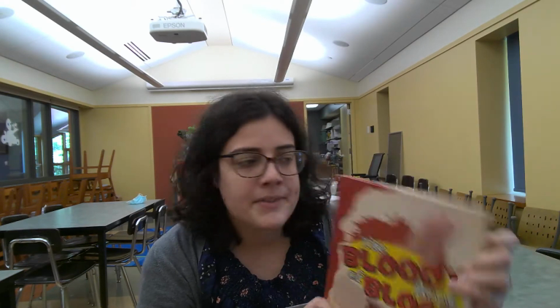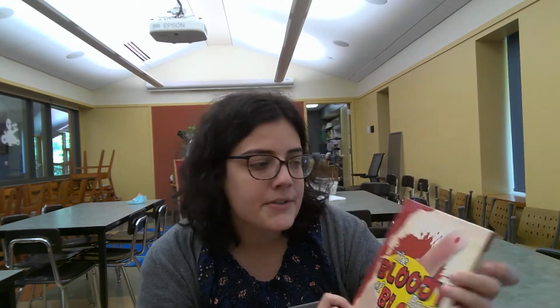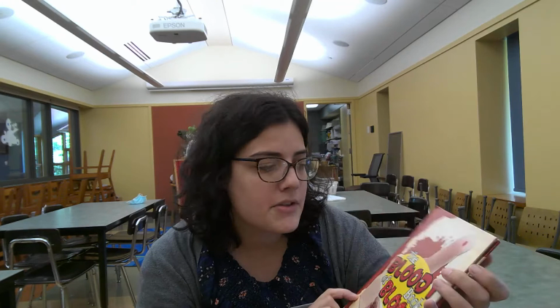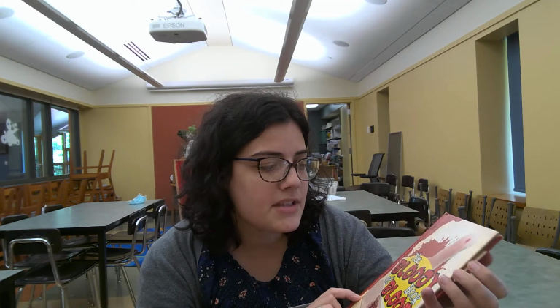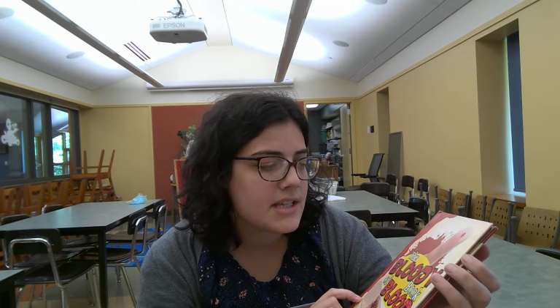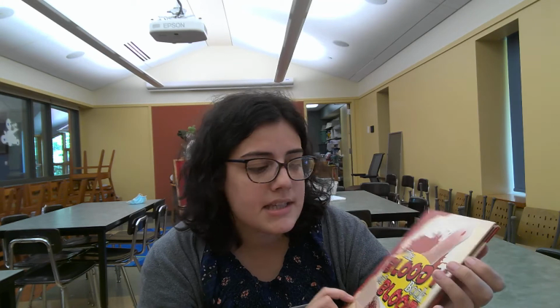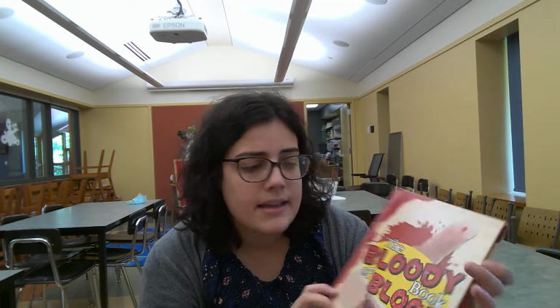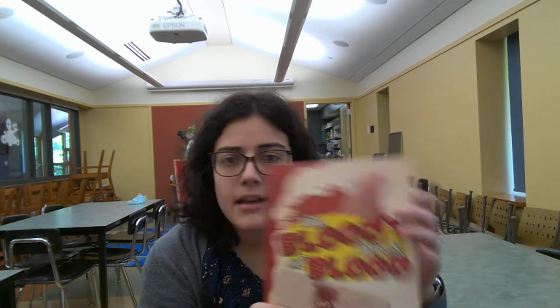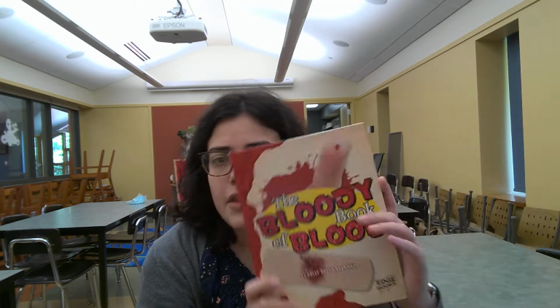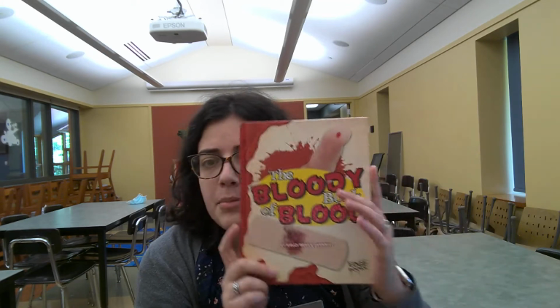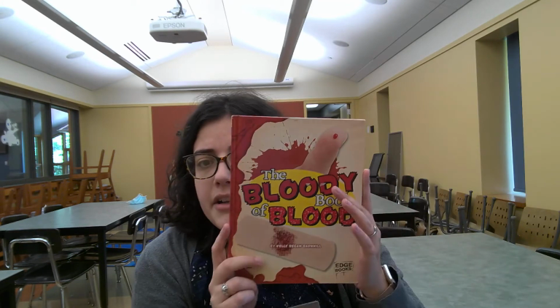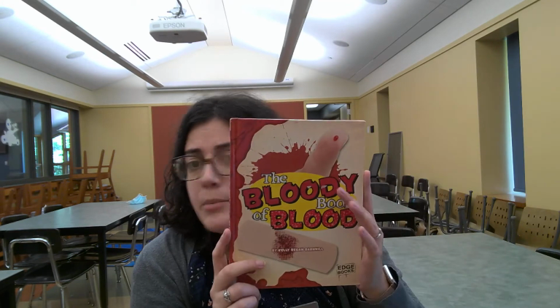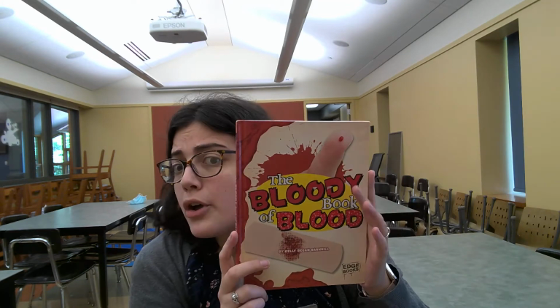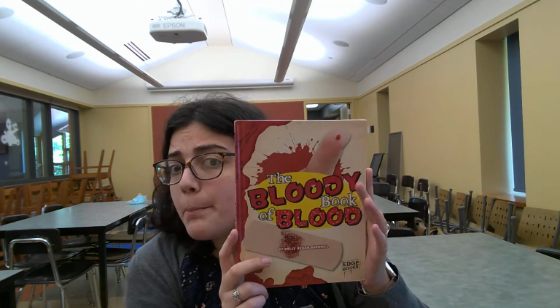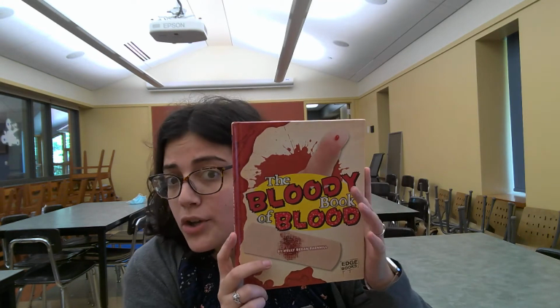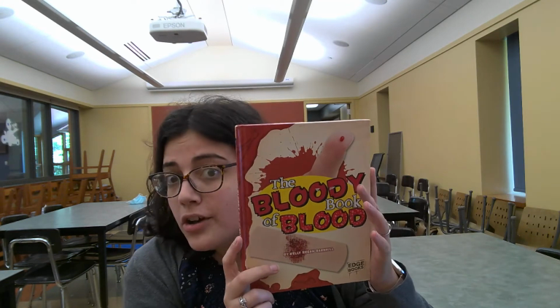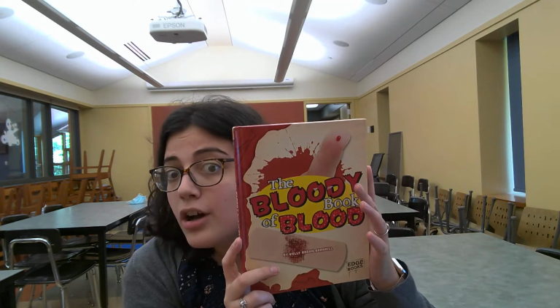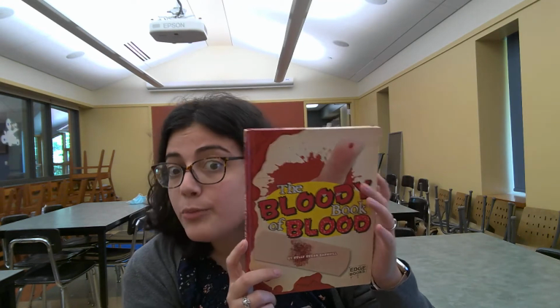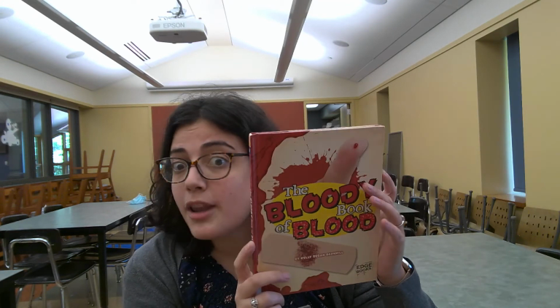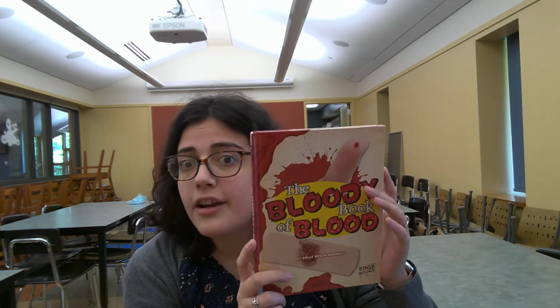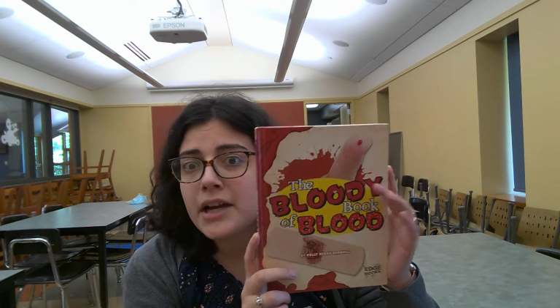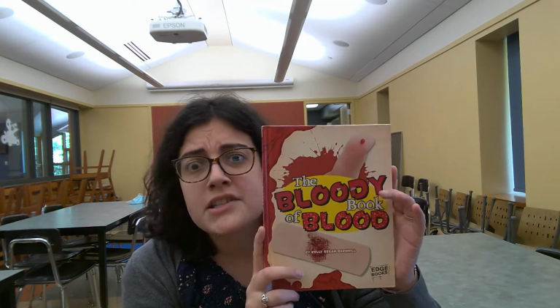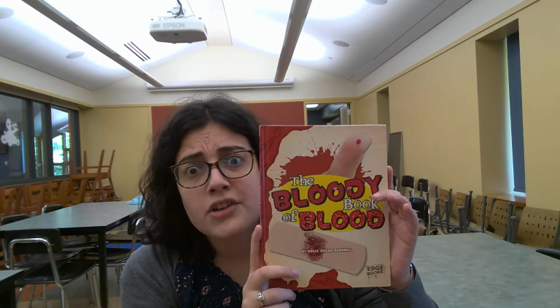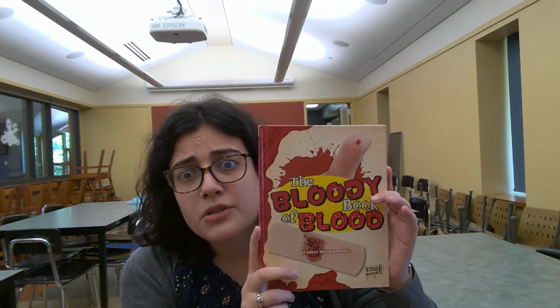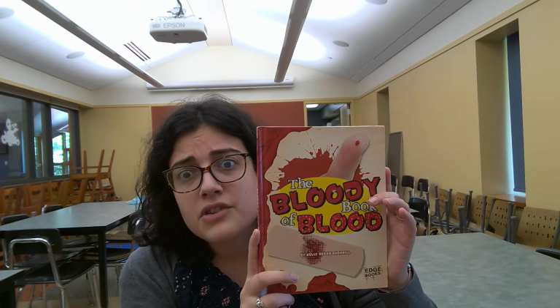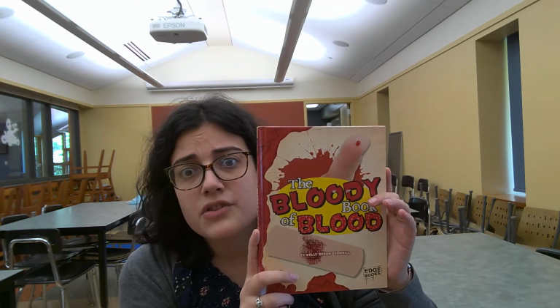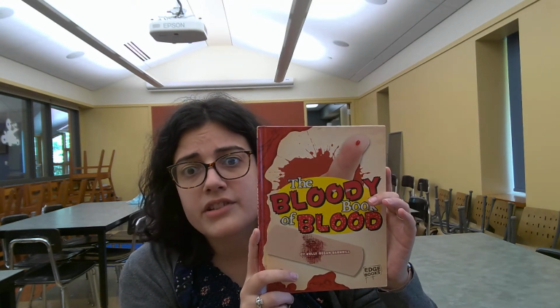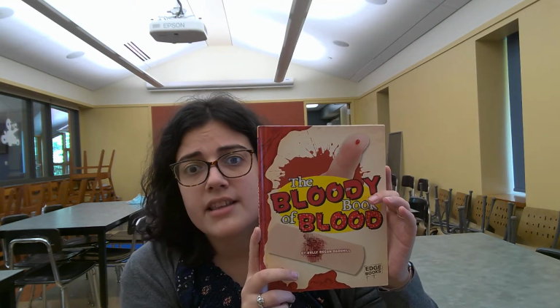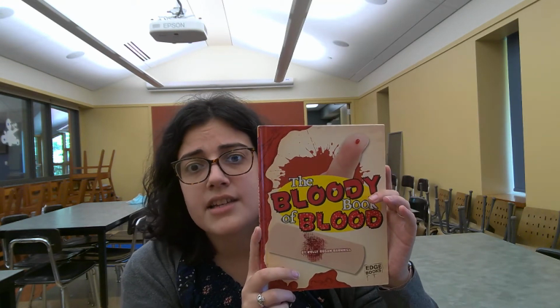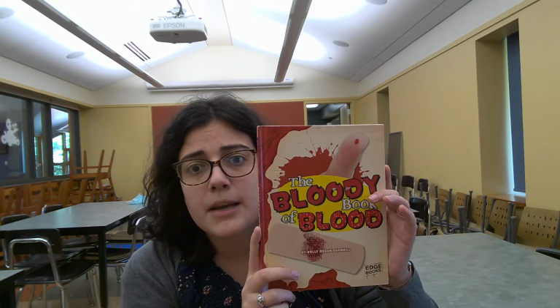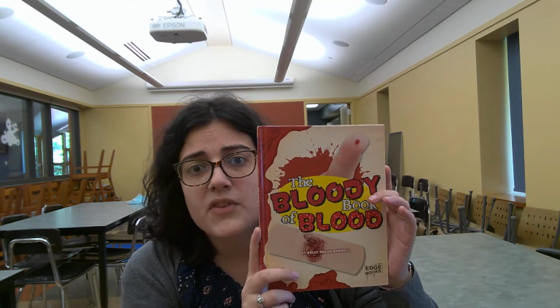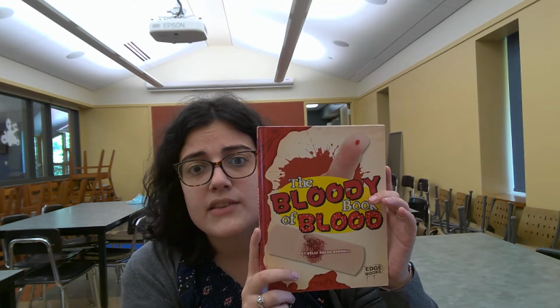So this is the bloody book of blood — that's a tongue twister. Try saying that ten times fast. It's hard.